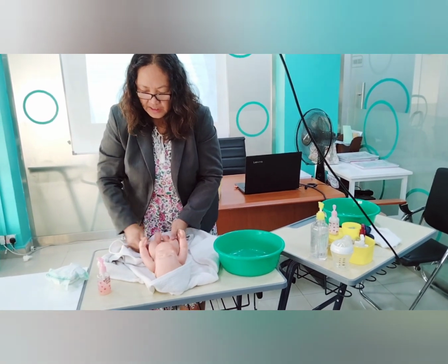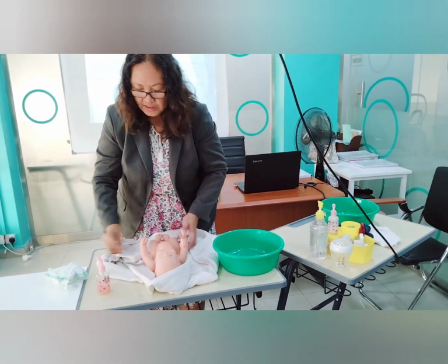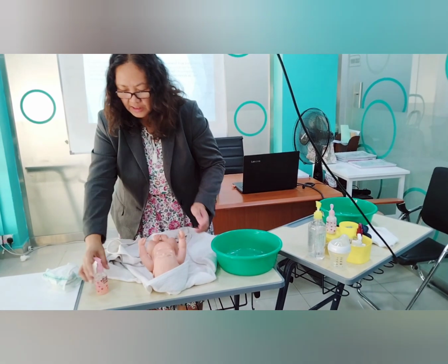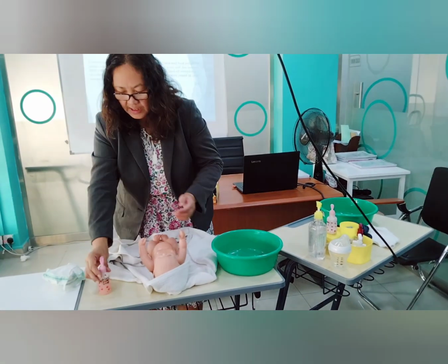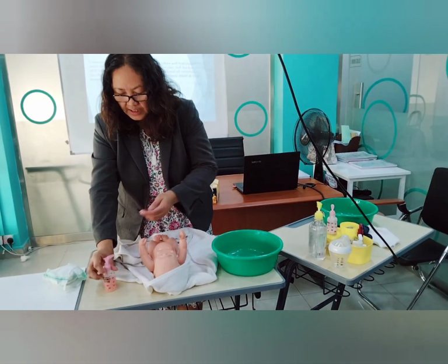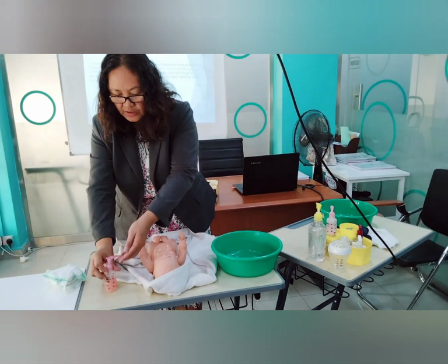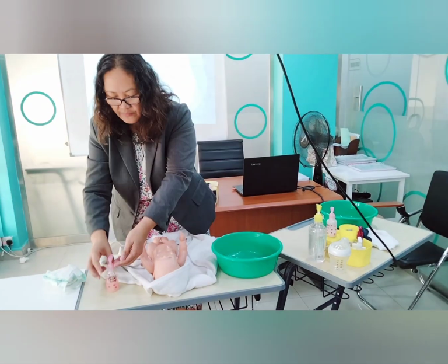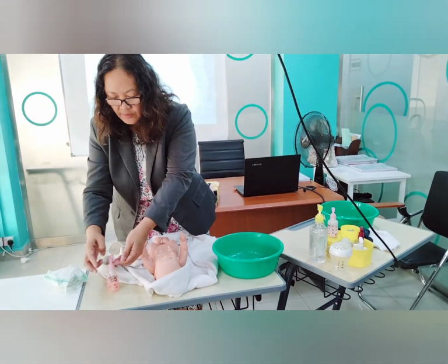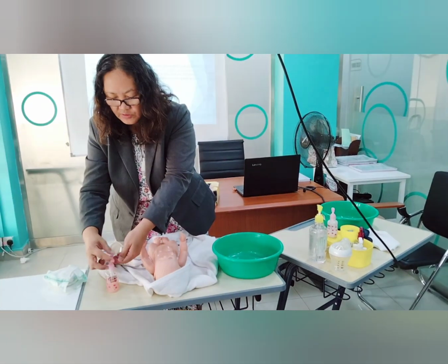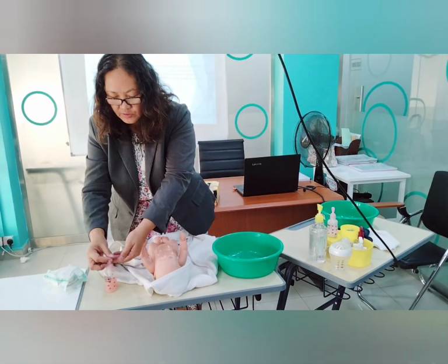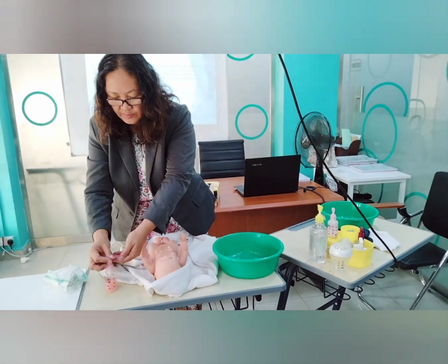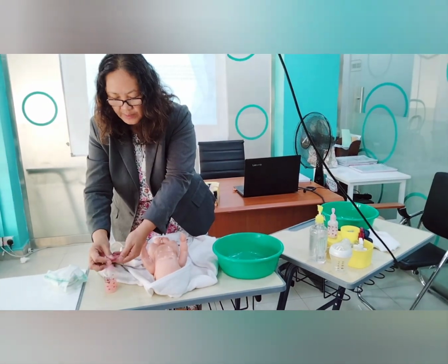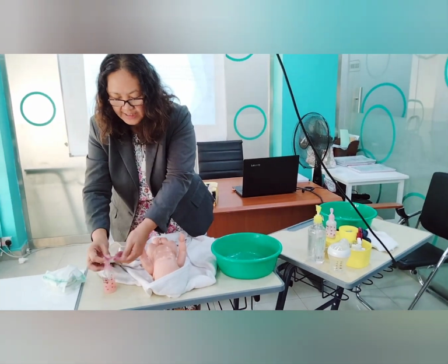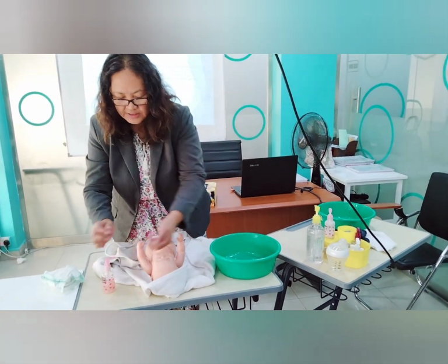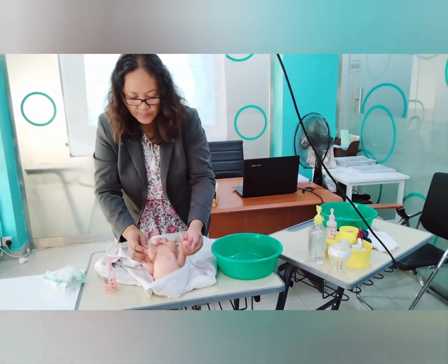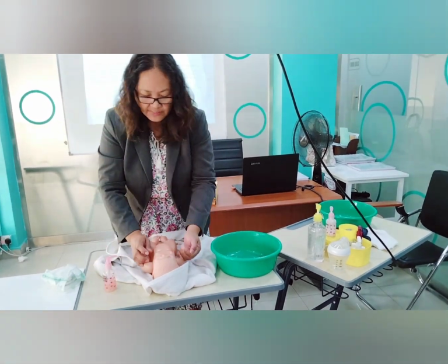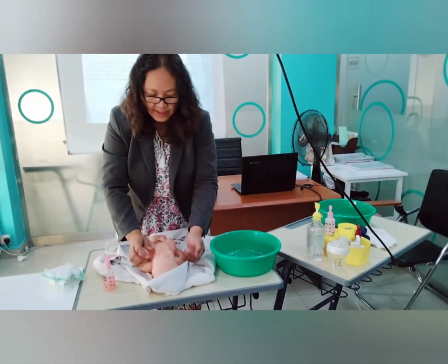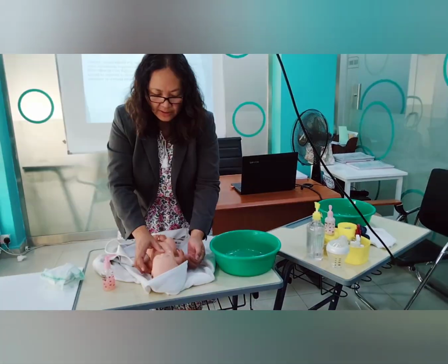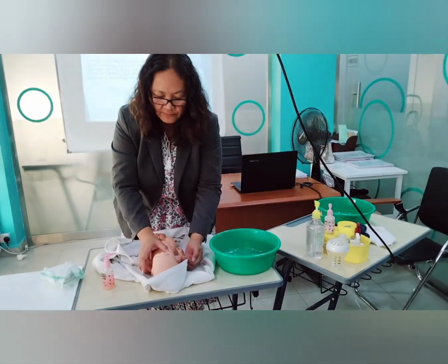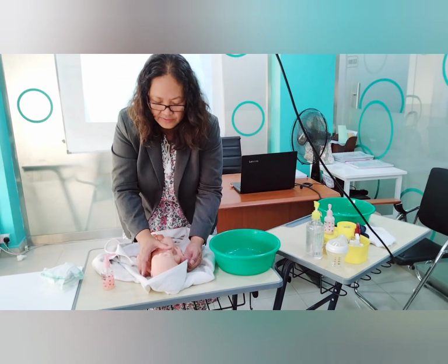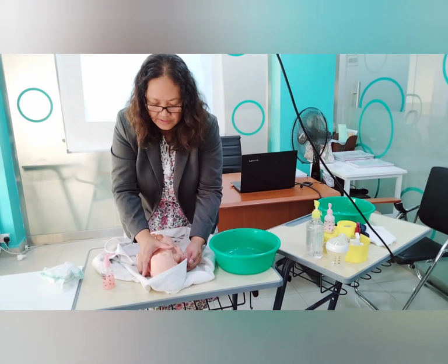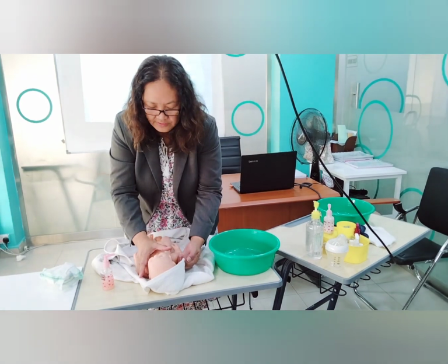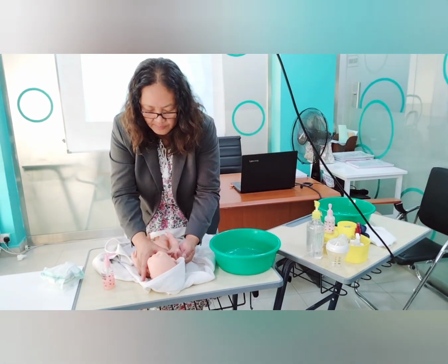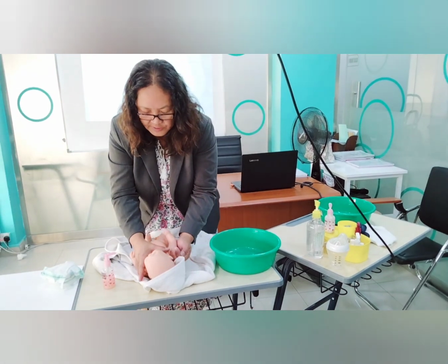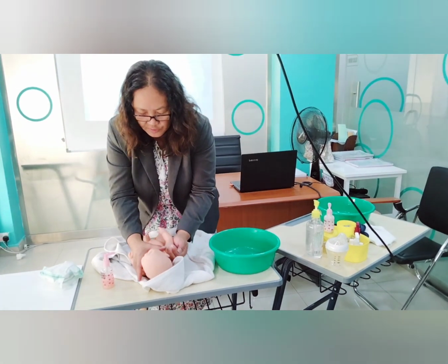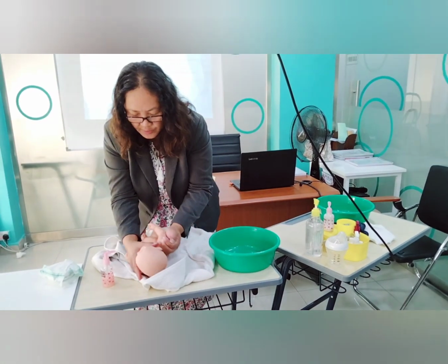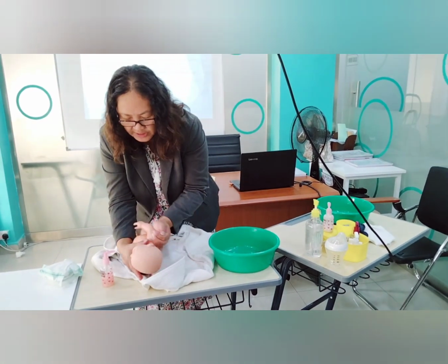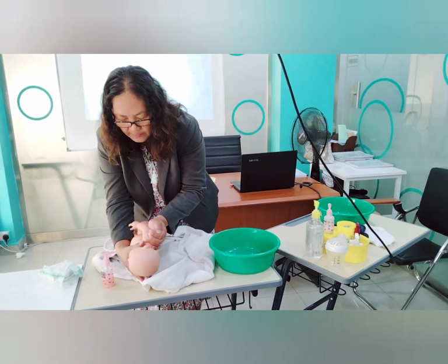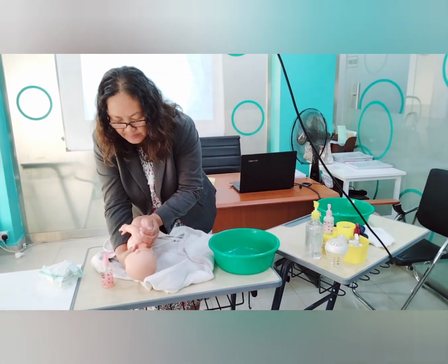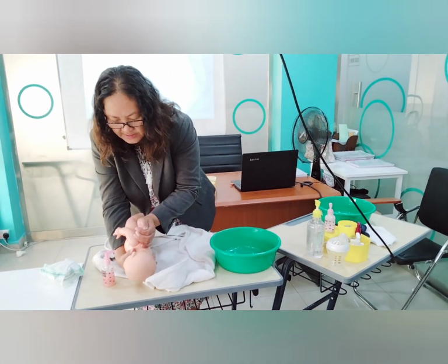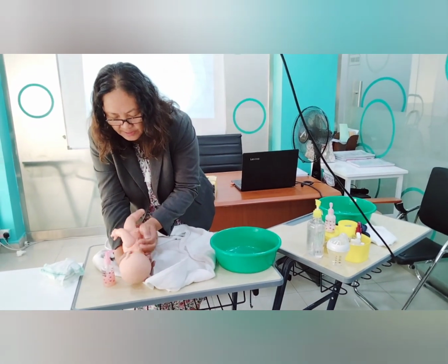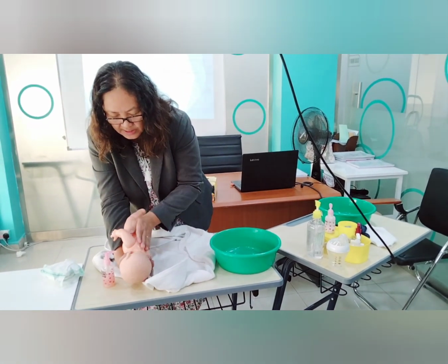Apply soap also at the back of the baby, supporting the baby's body while doing so.